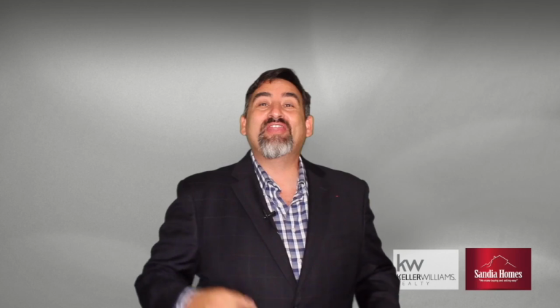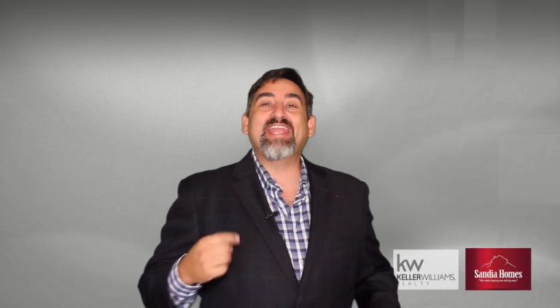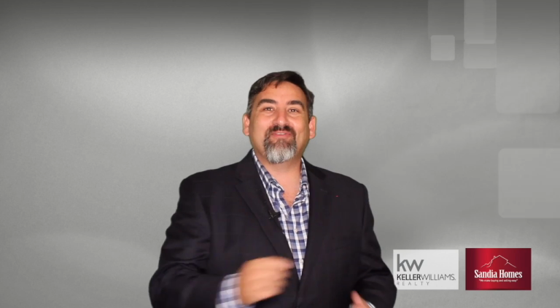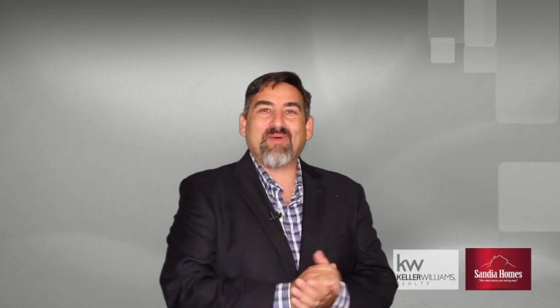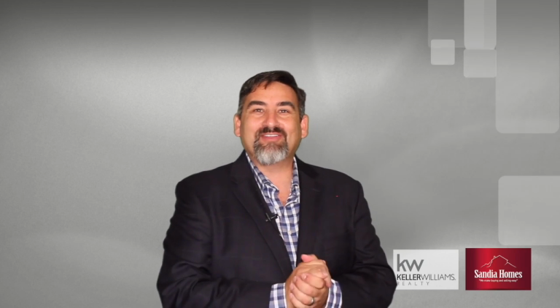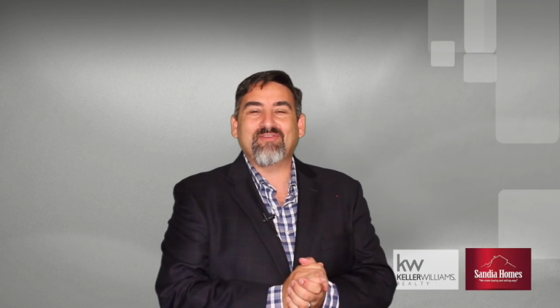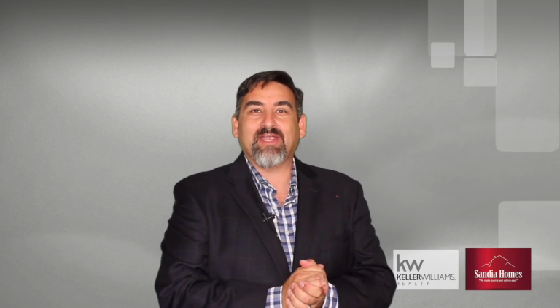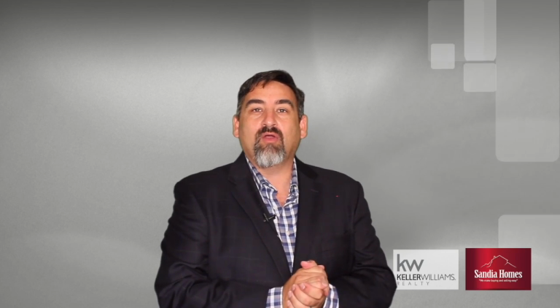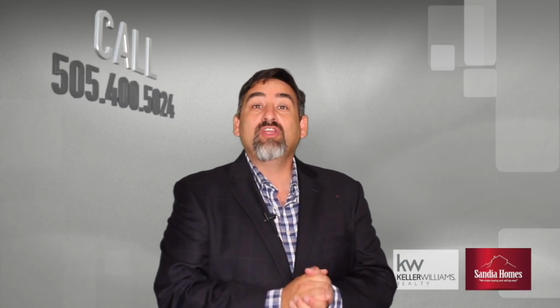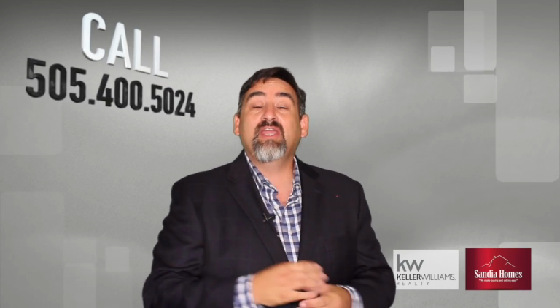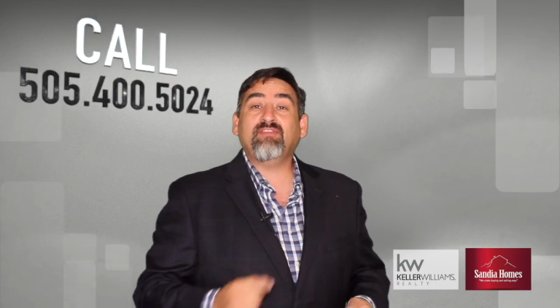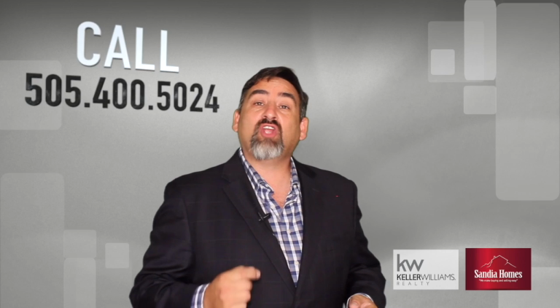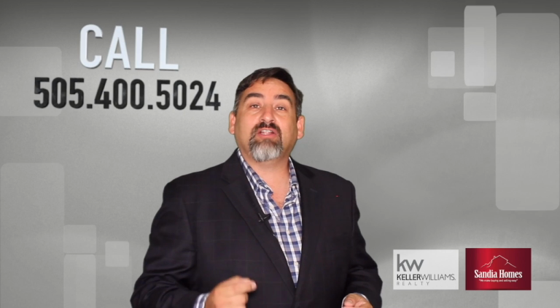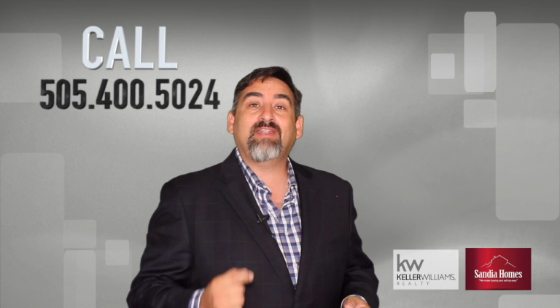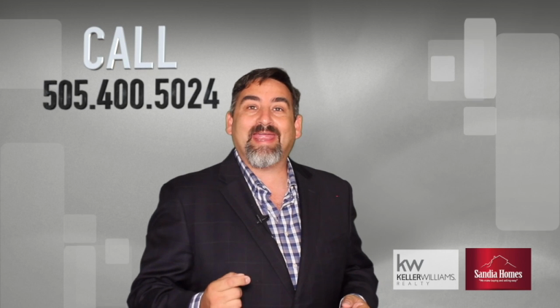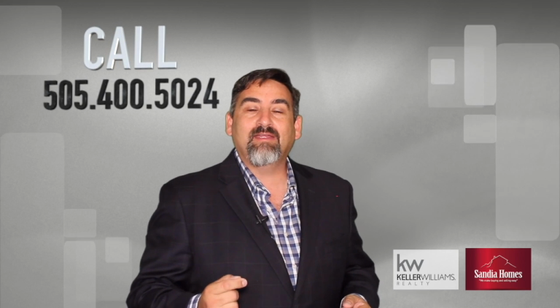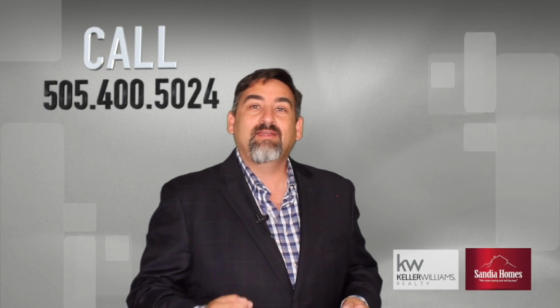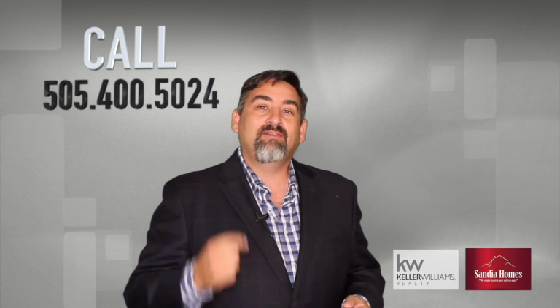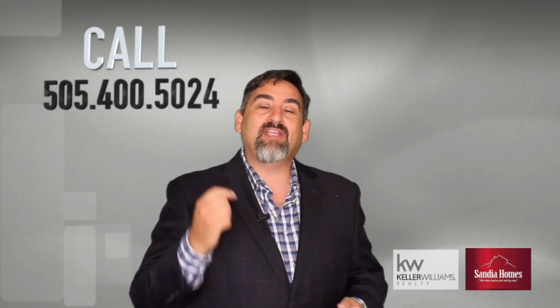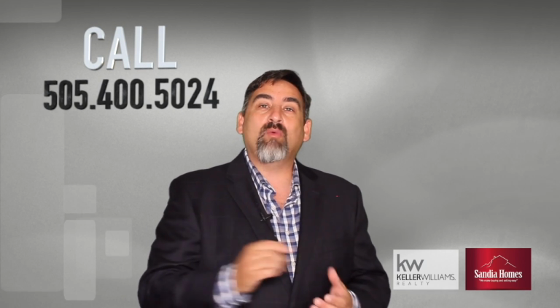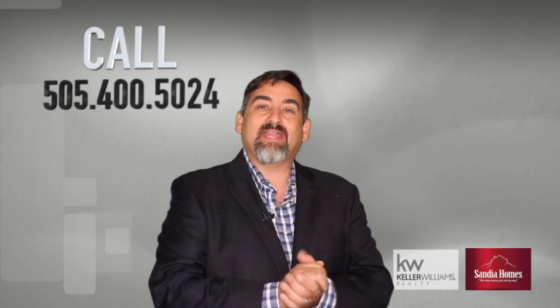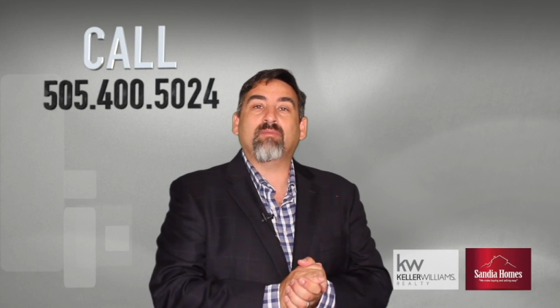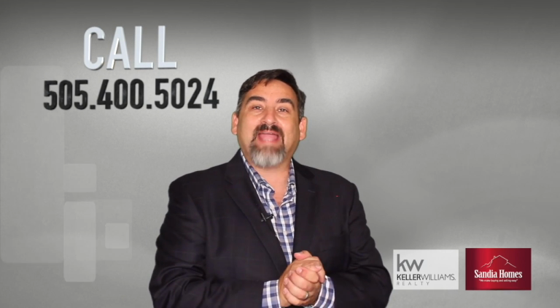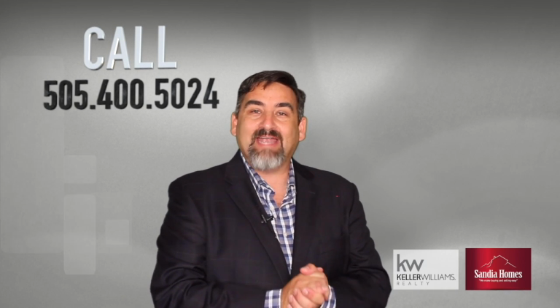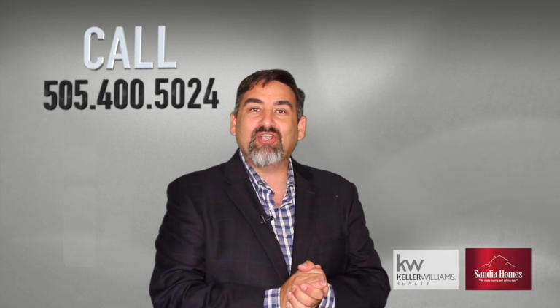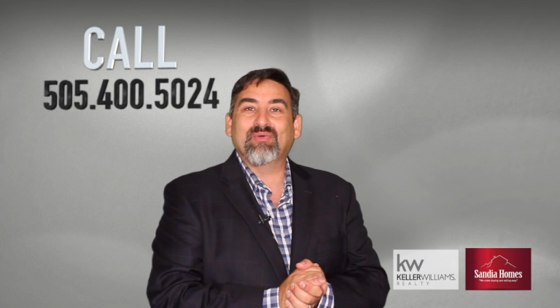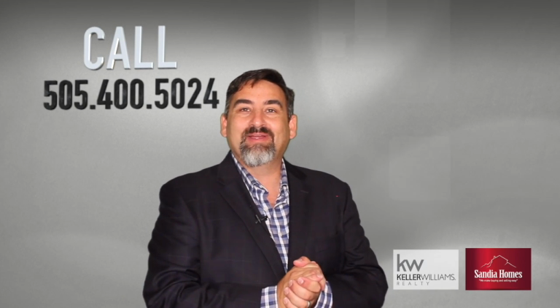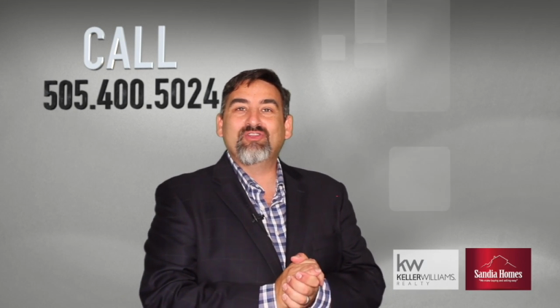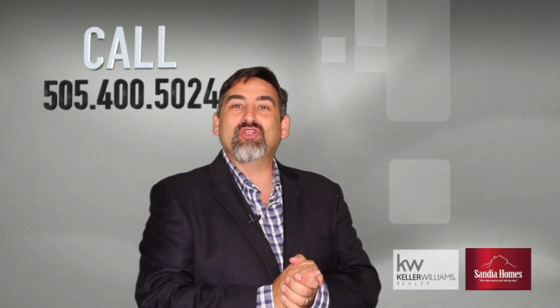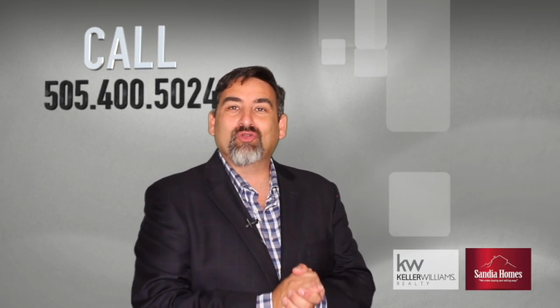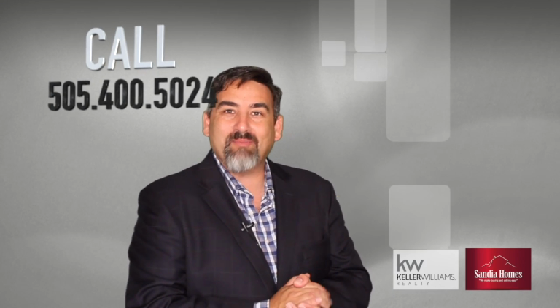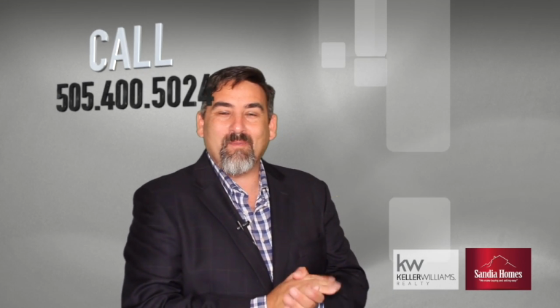Thank you for watching the video. Give us a call today to see how we can help guide you to your dream home.